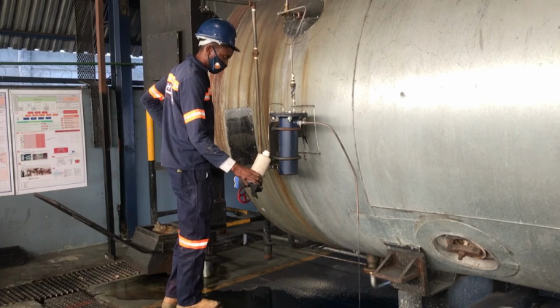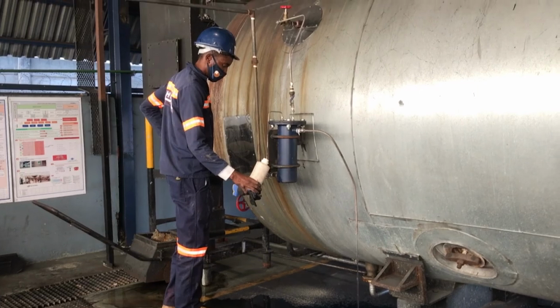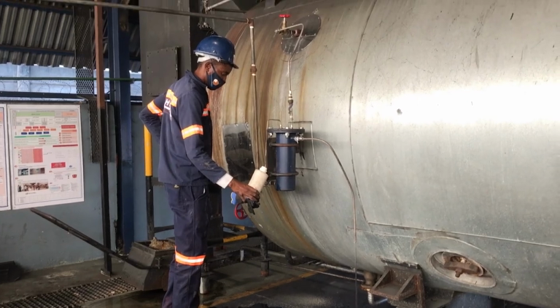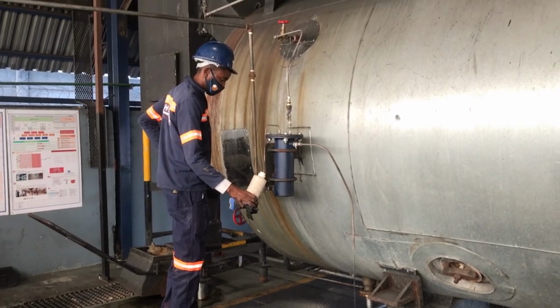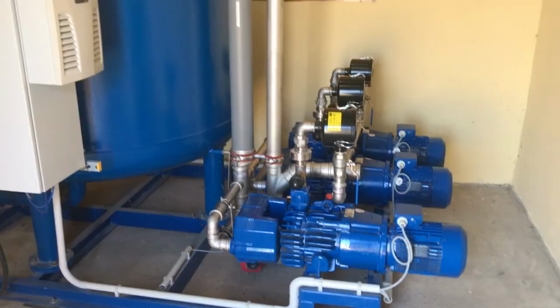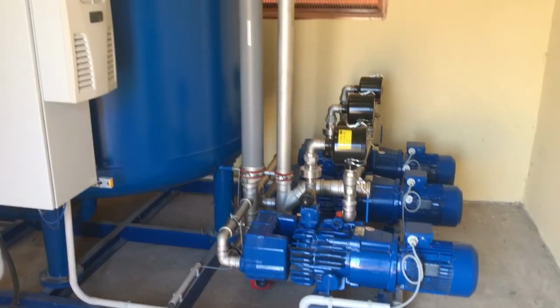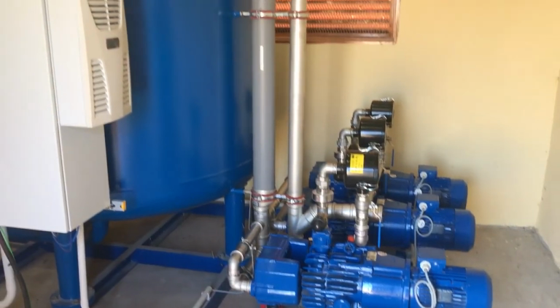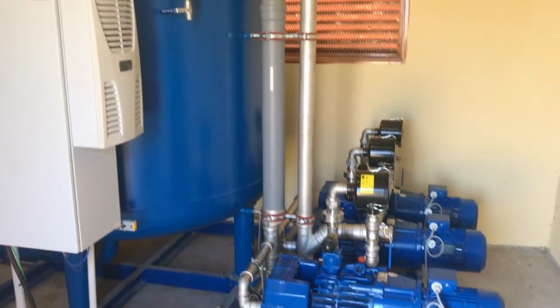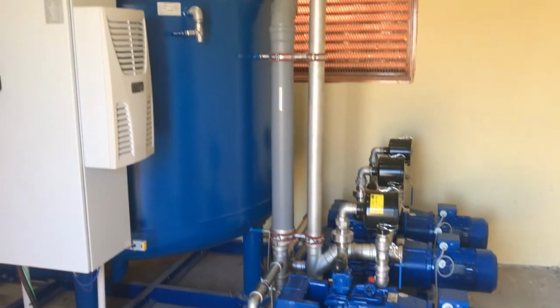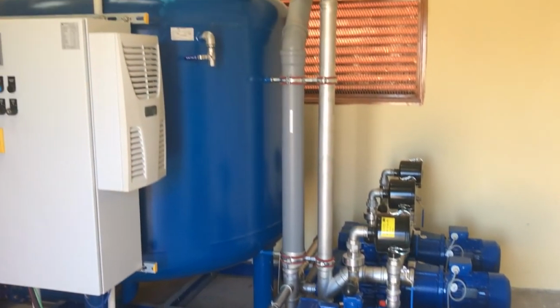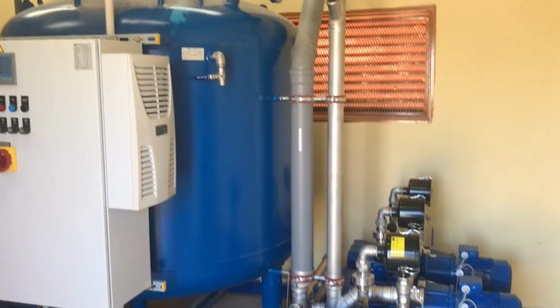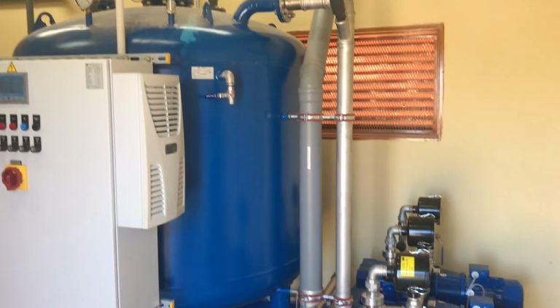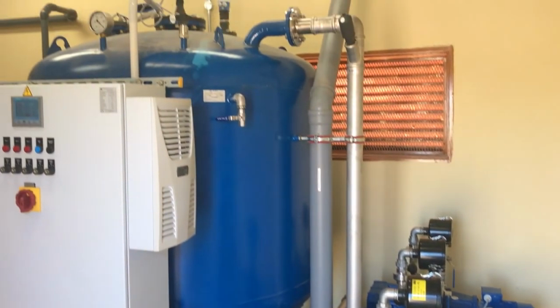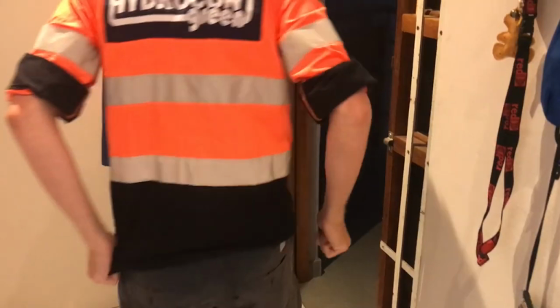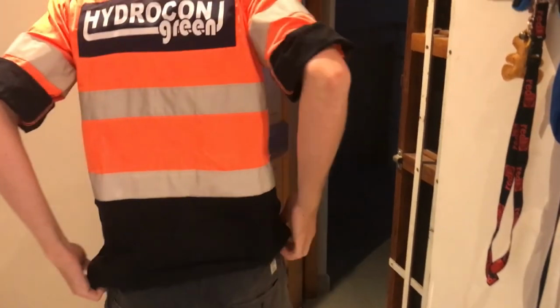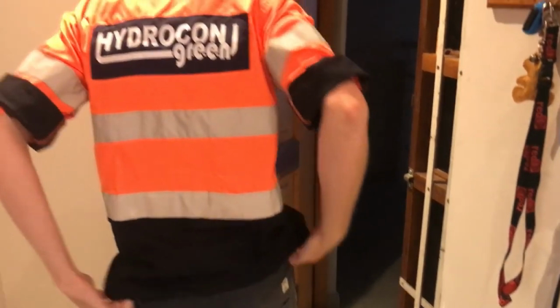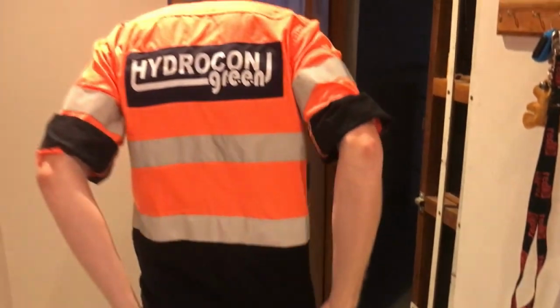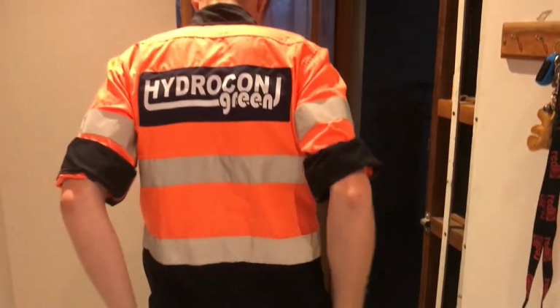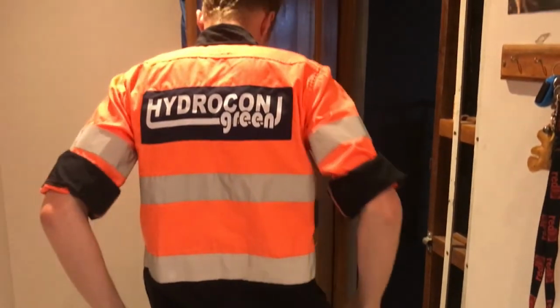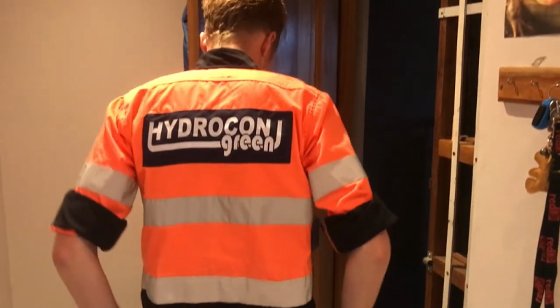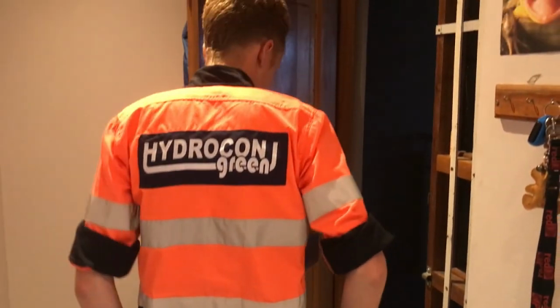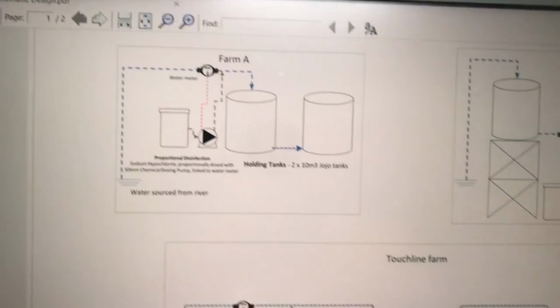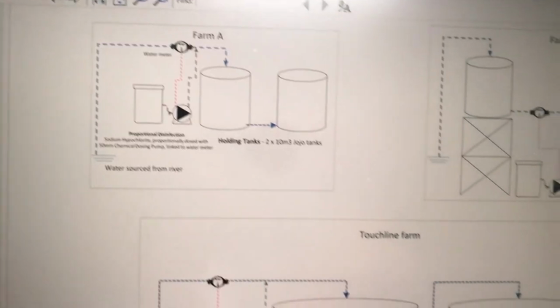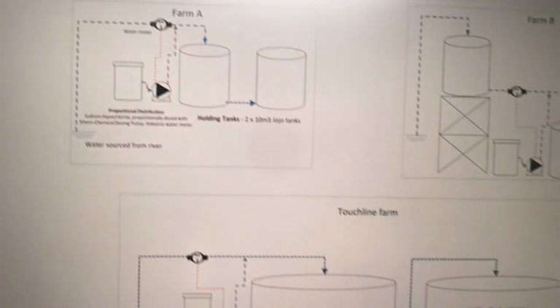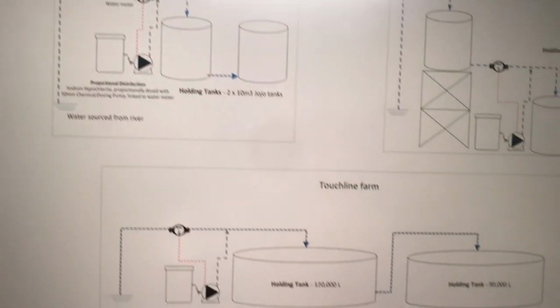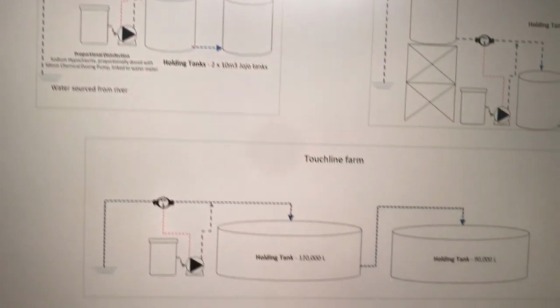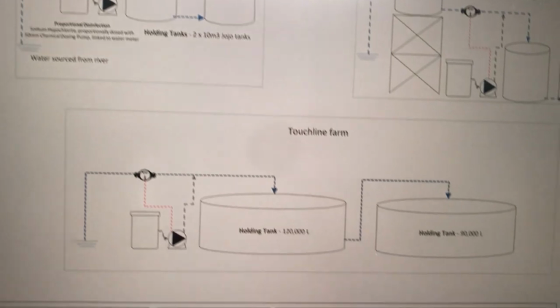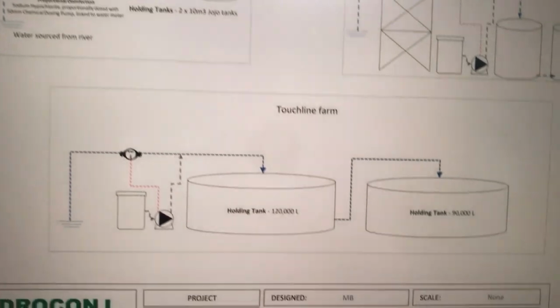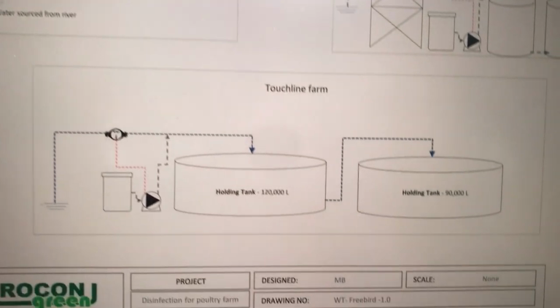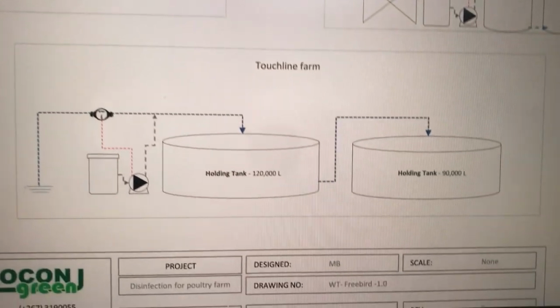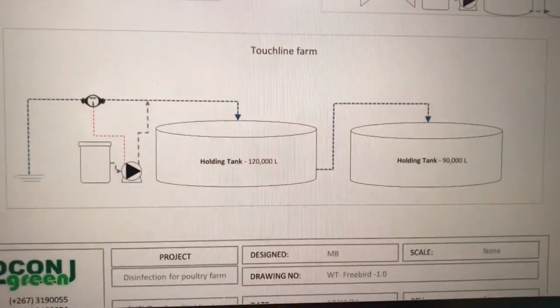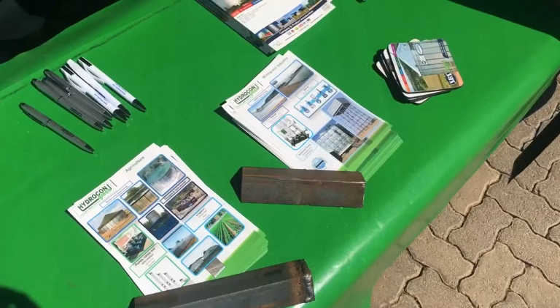Hydrocon supplies and installs these treatment installations and it has been my job to design them and advise our customers.